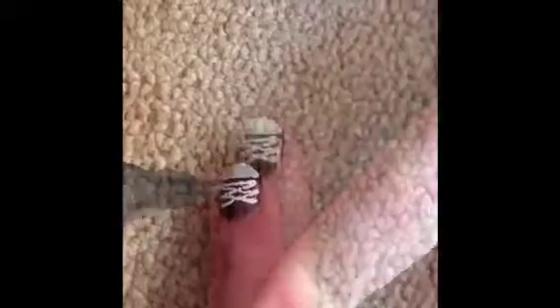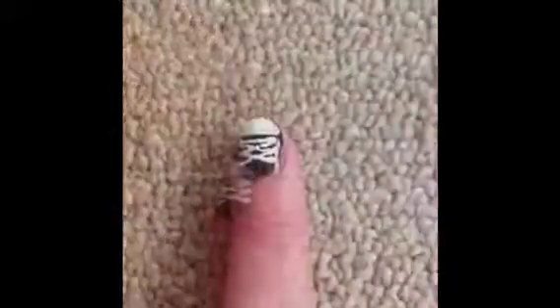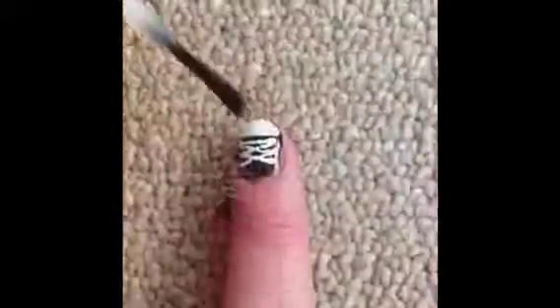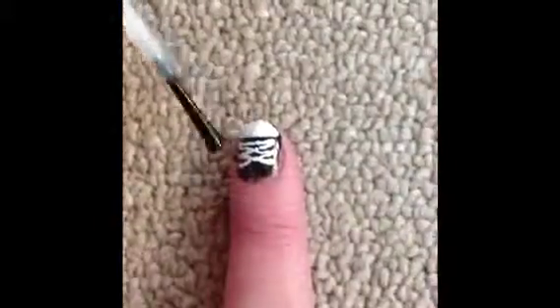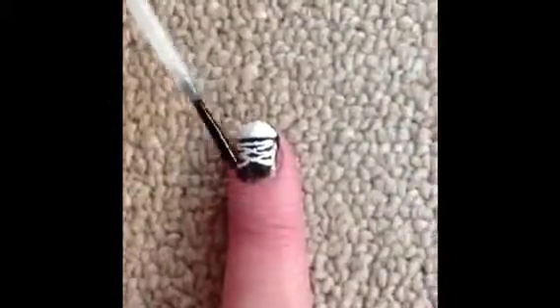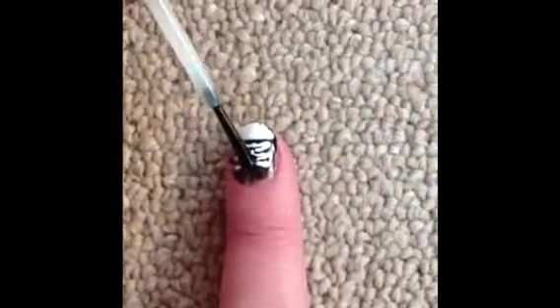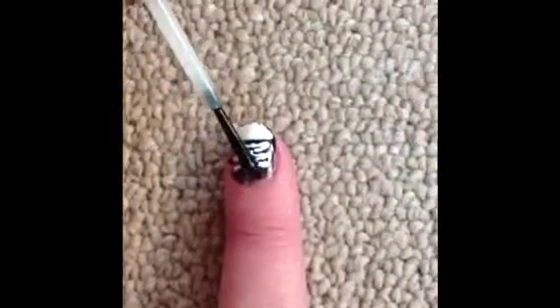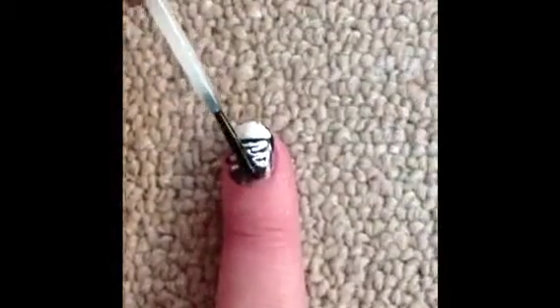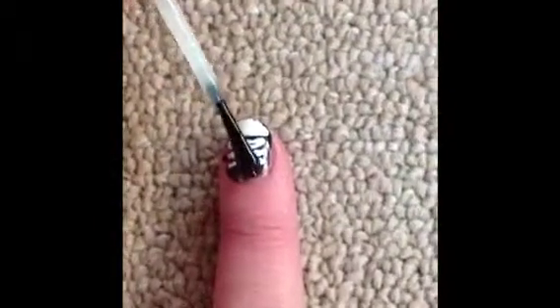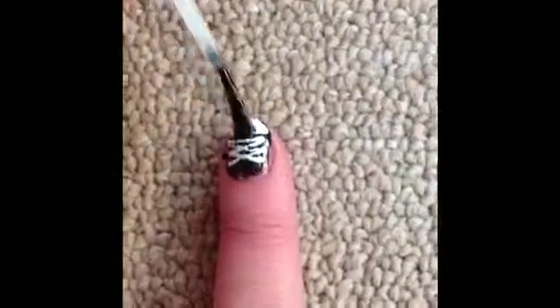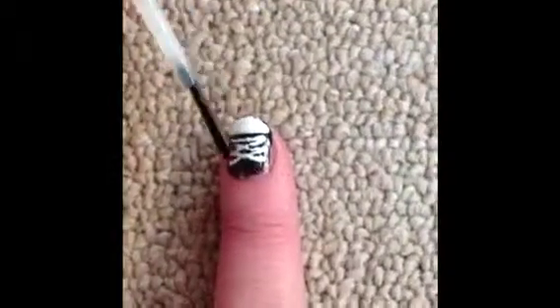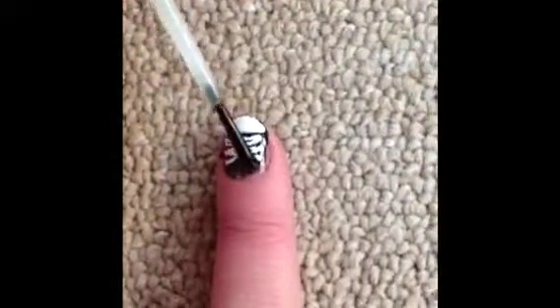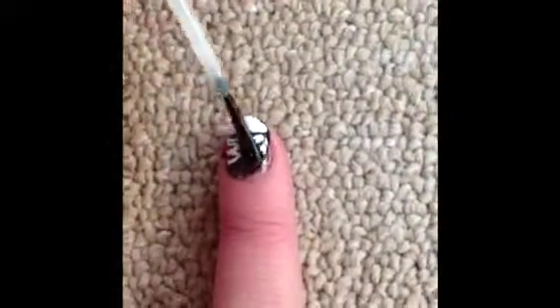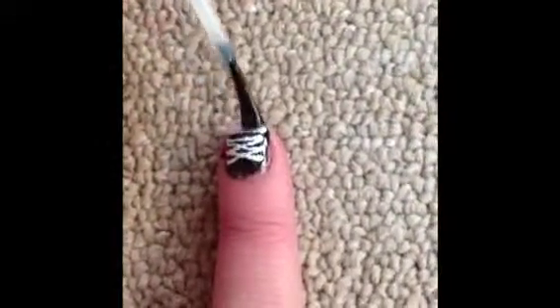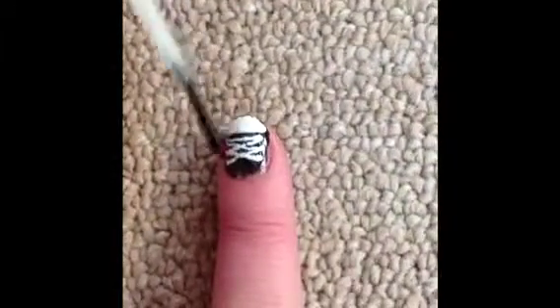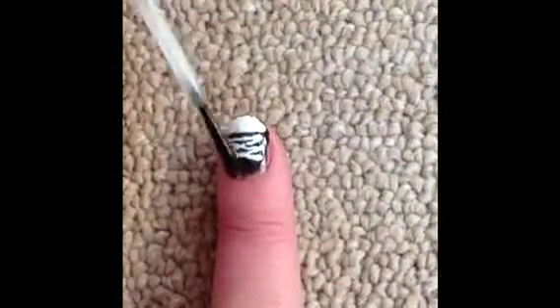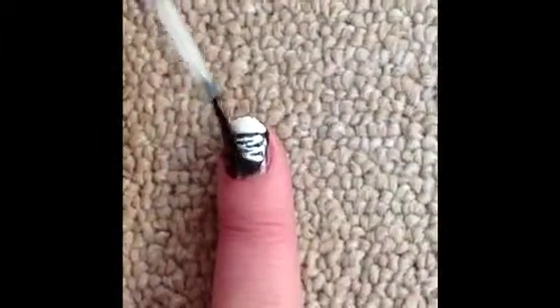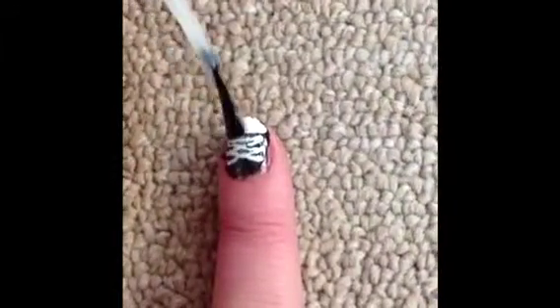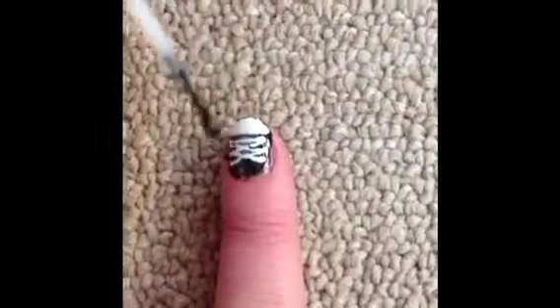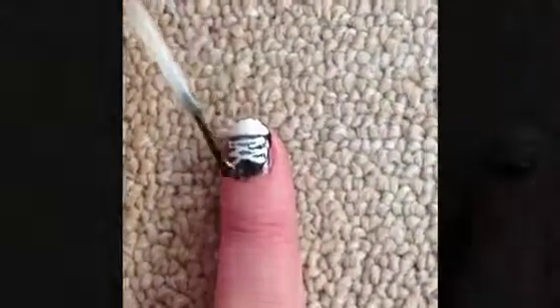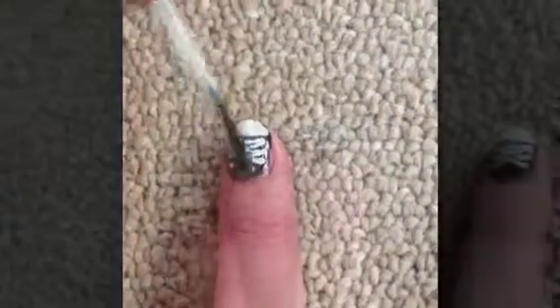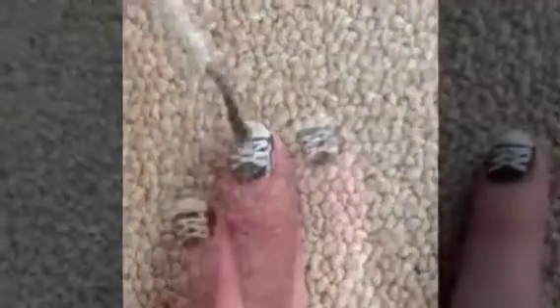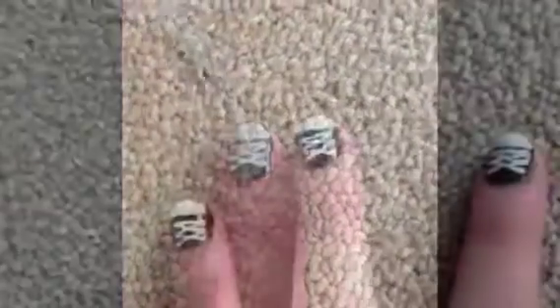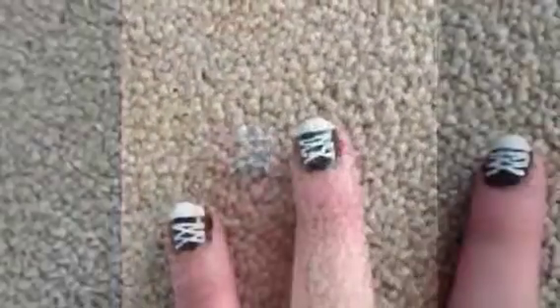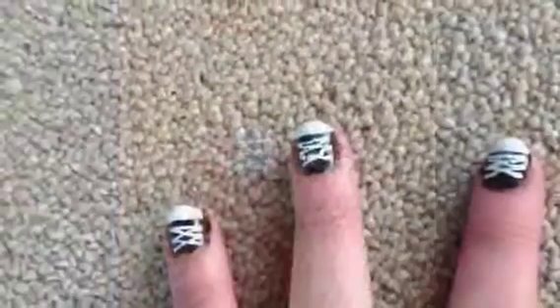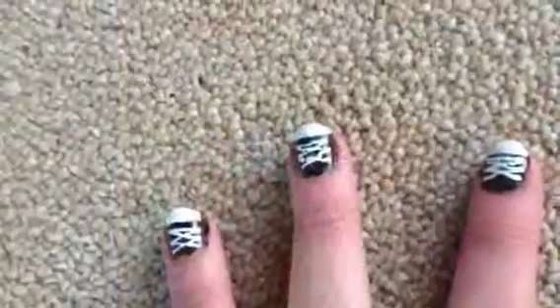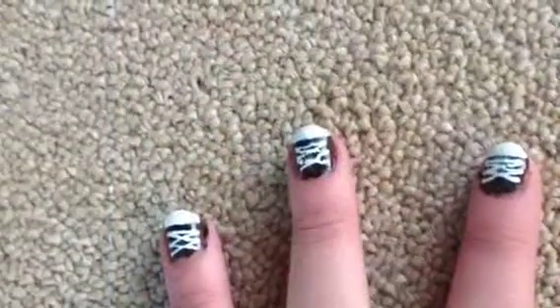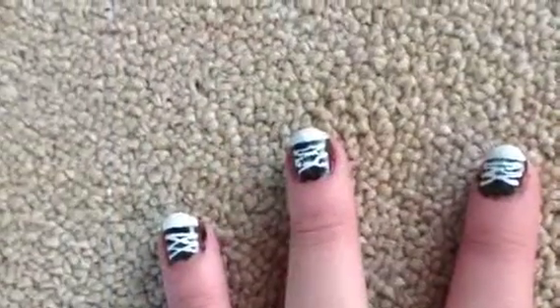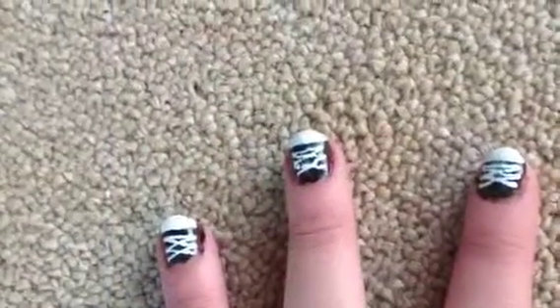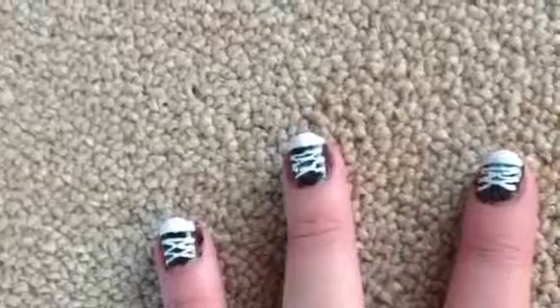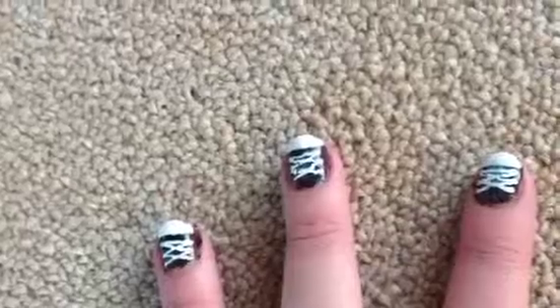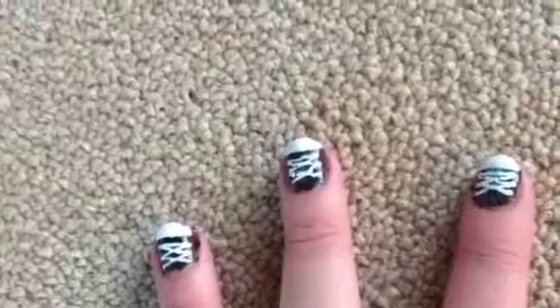Finally, add a top coat to seal your design and add a wonderful shine. That's it — enjoy!